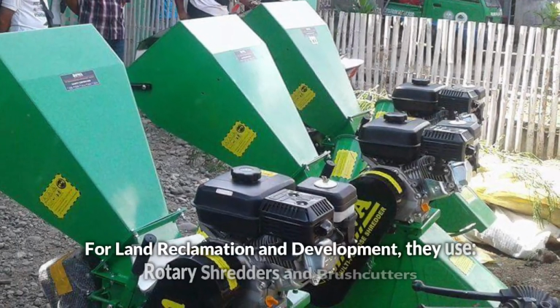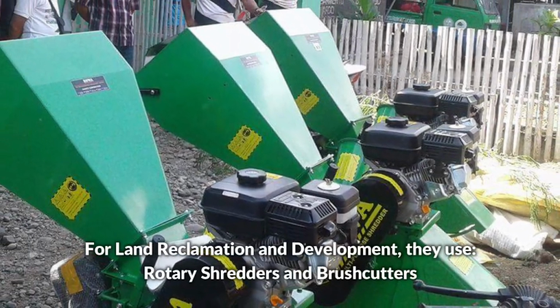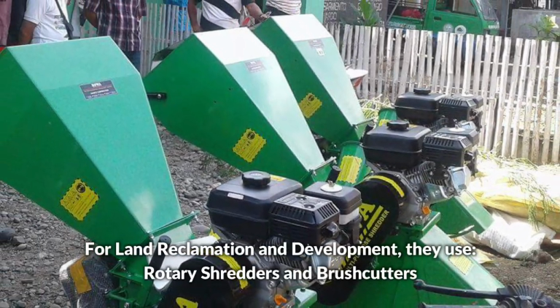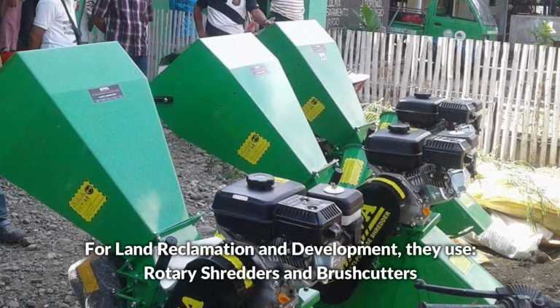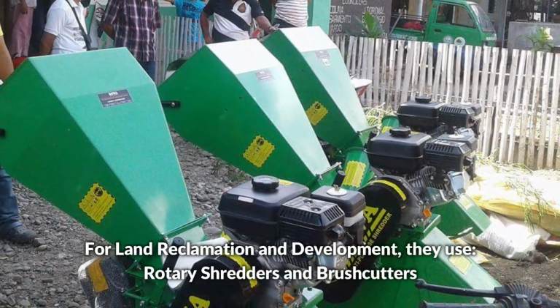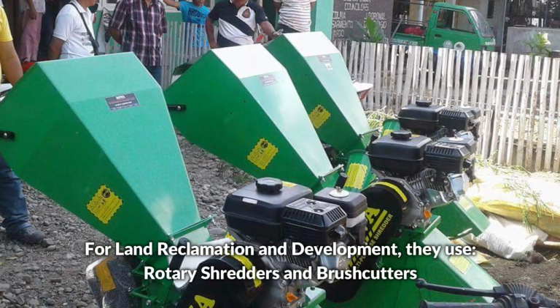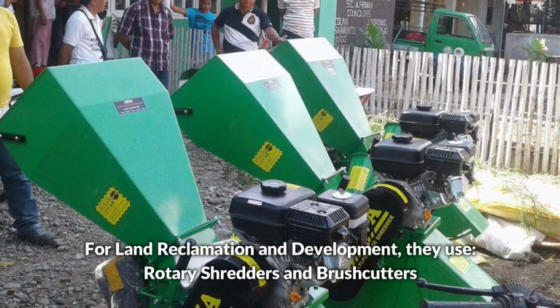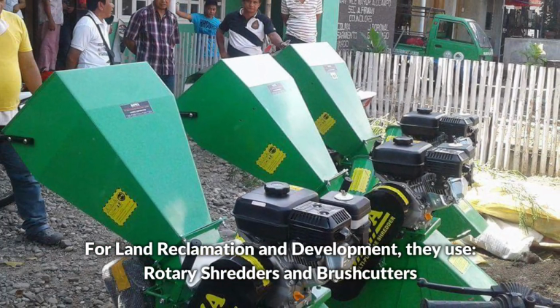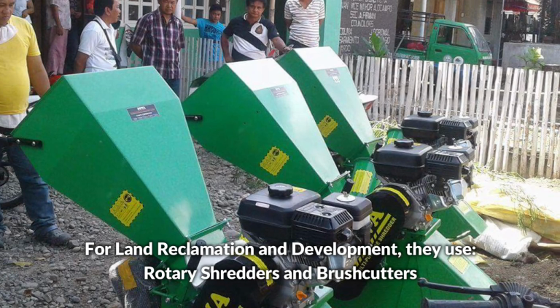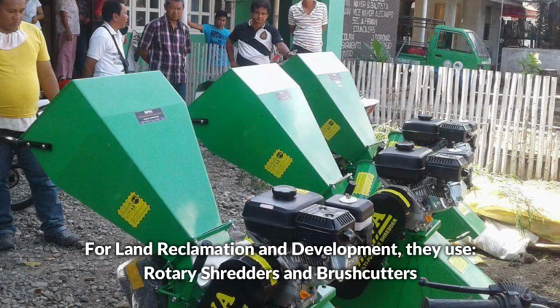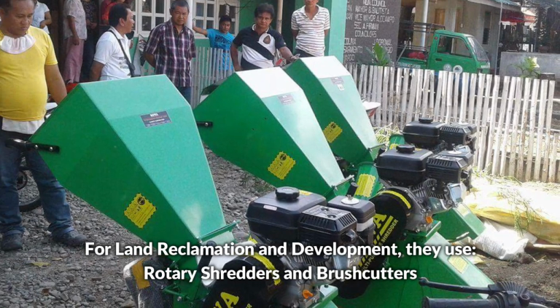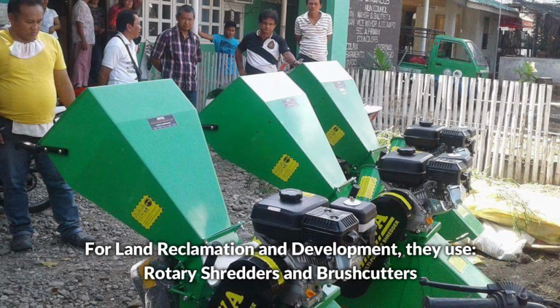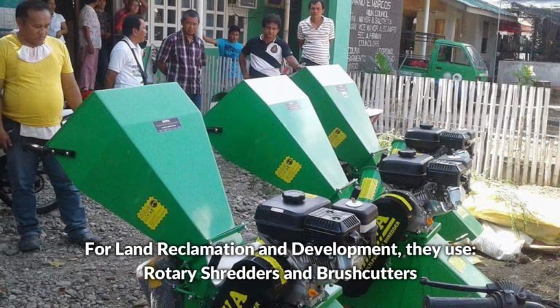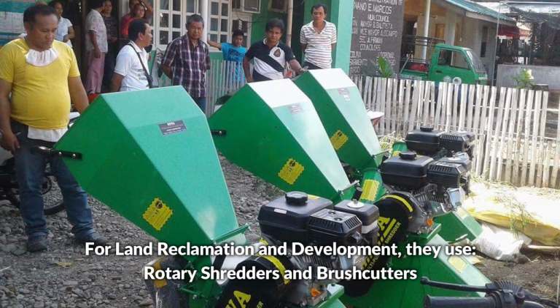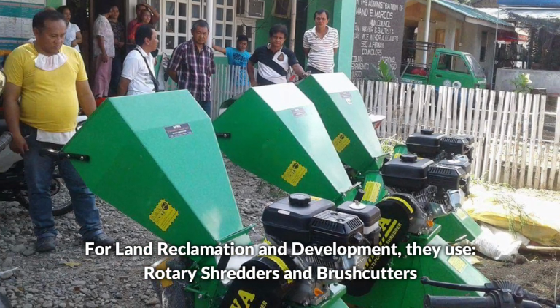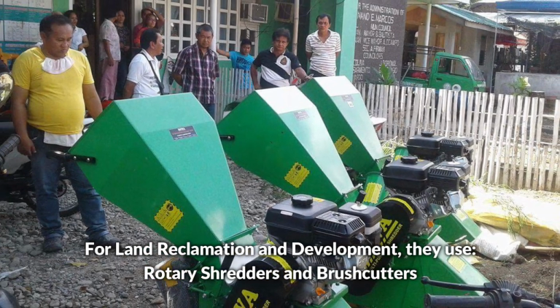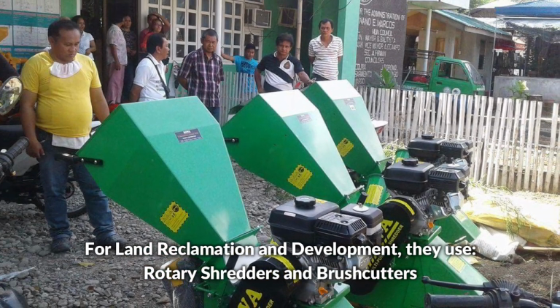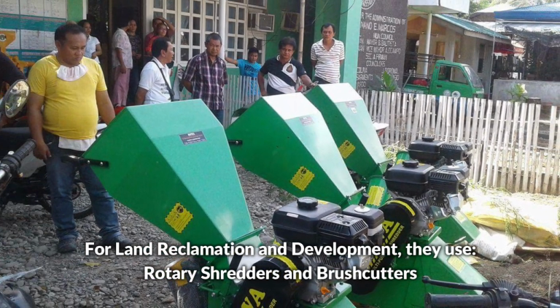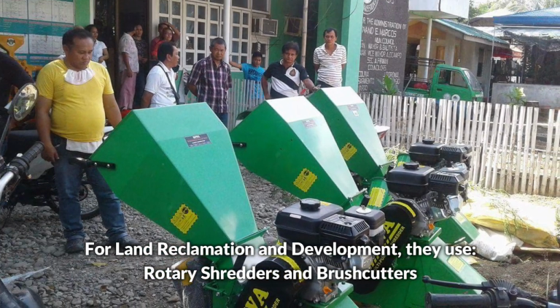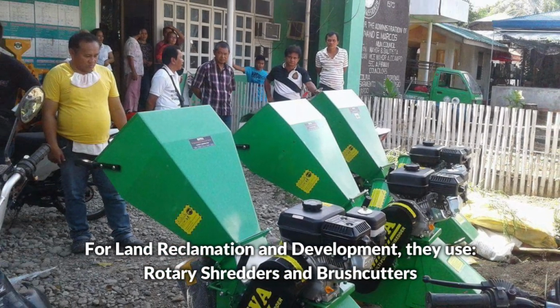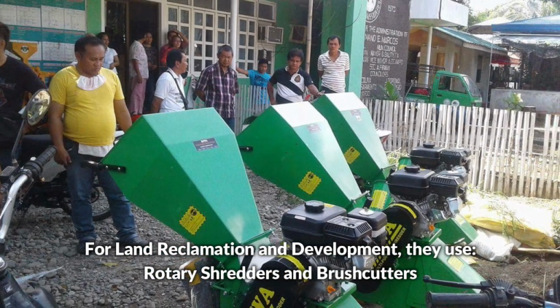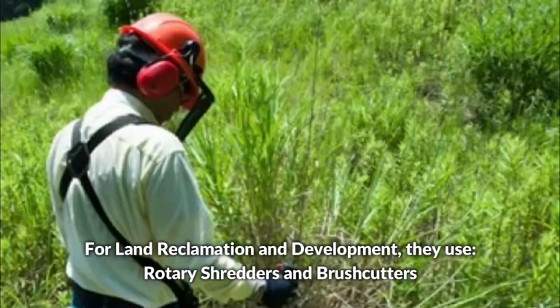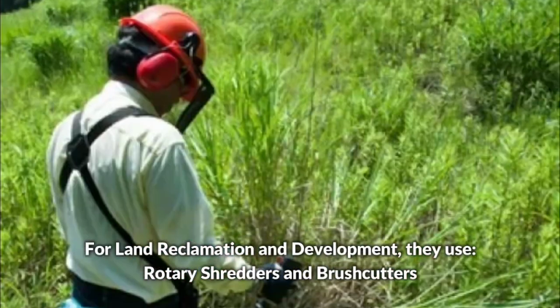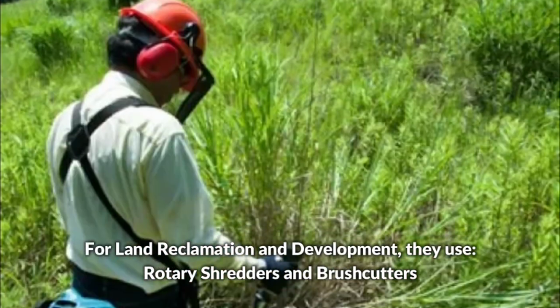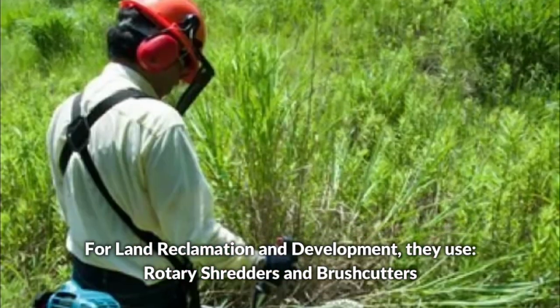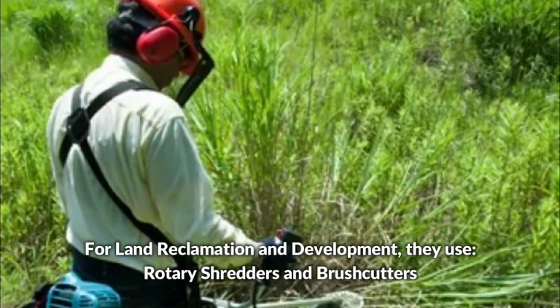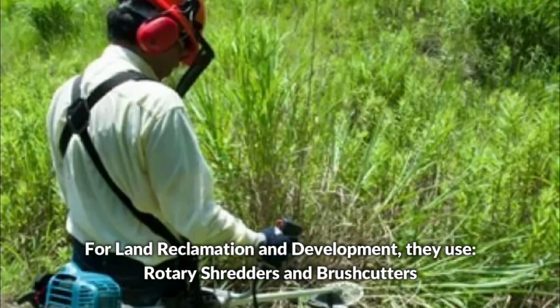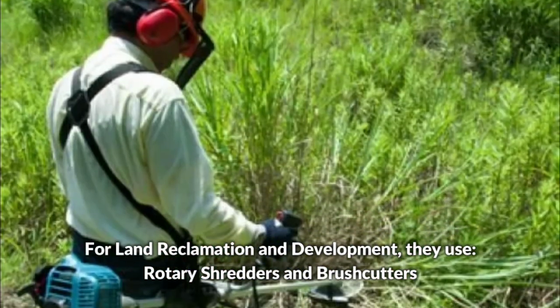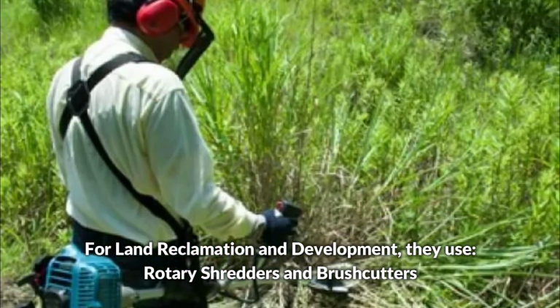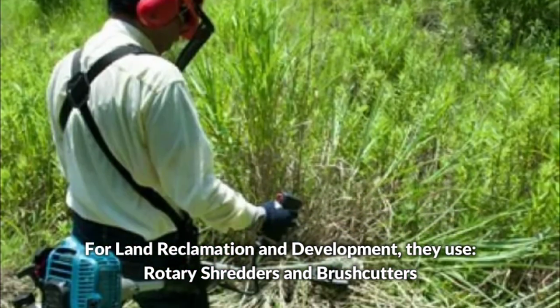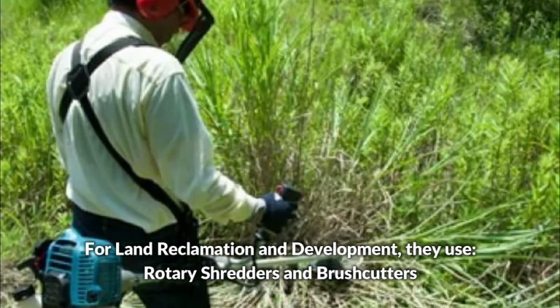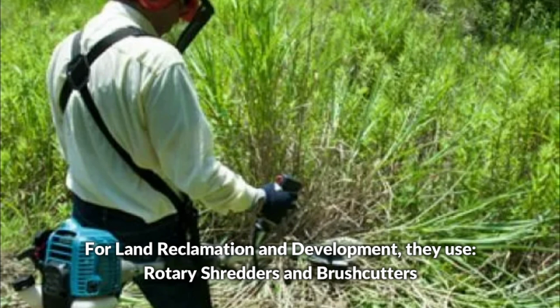For land reclamation and development, they use rotary shredders and brush cutters.